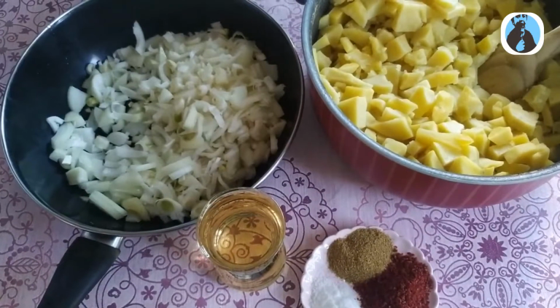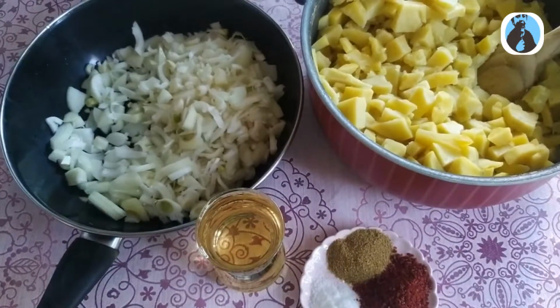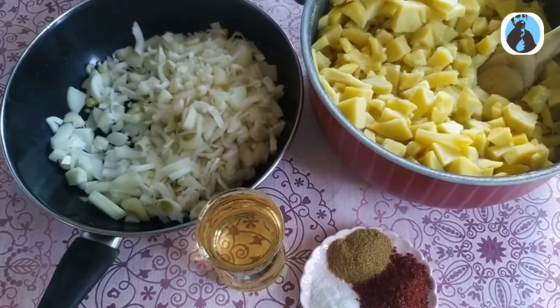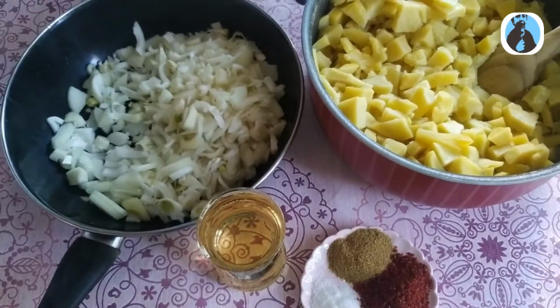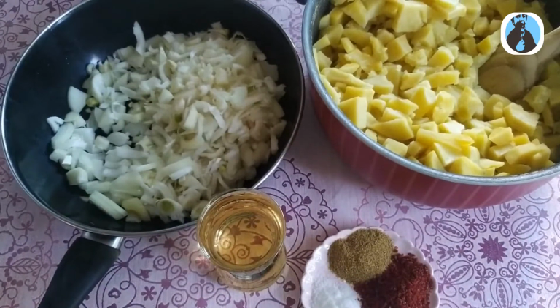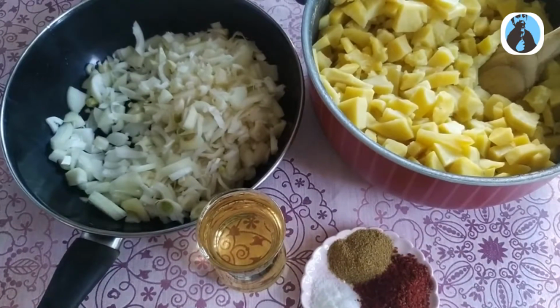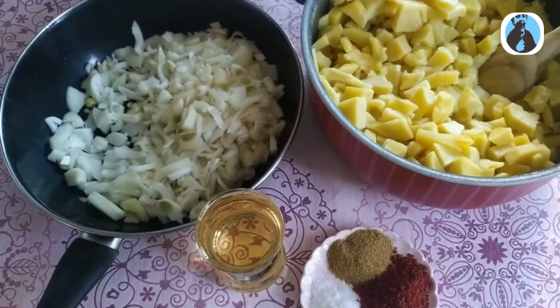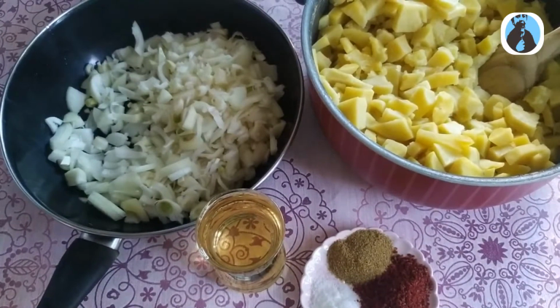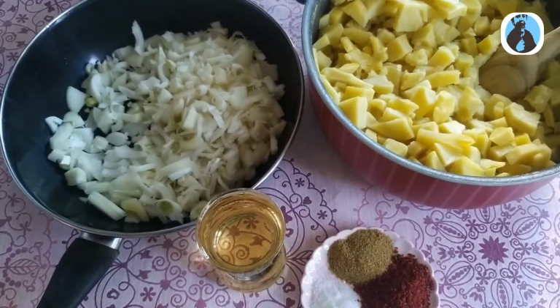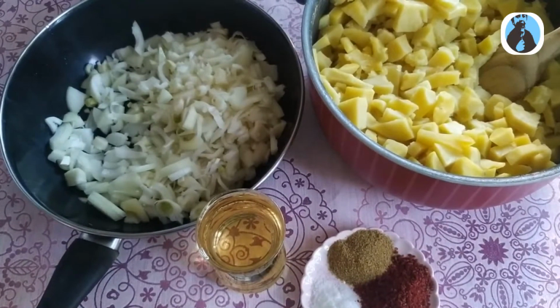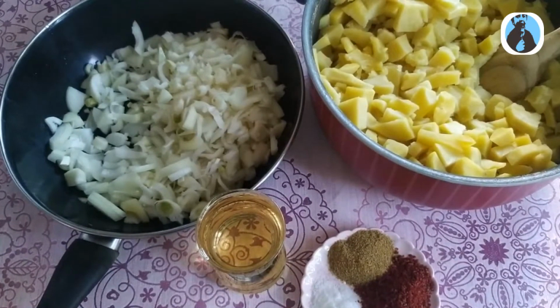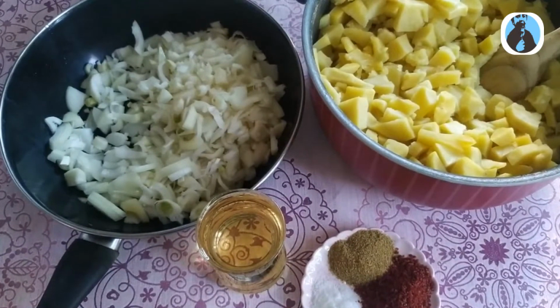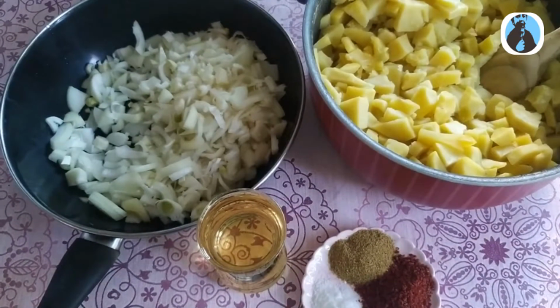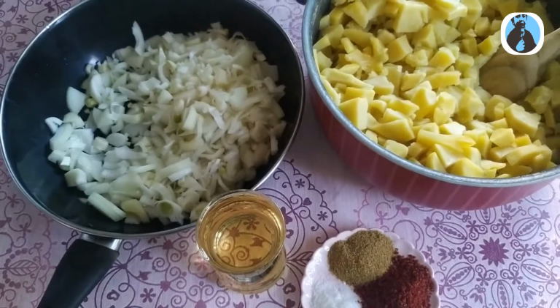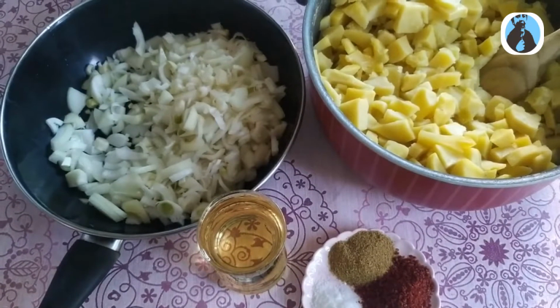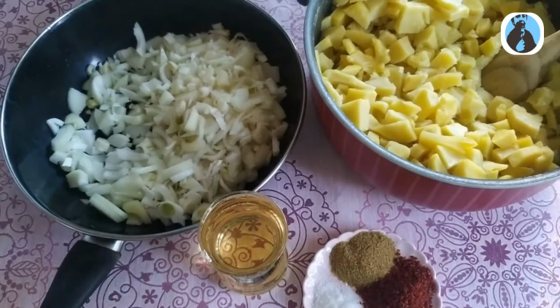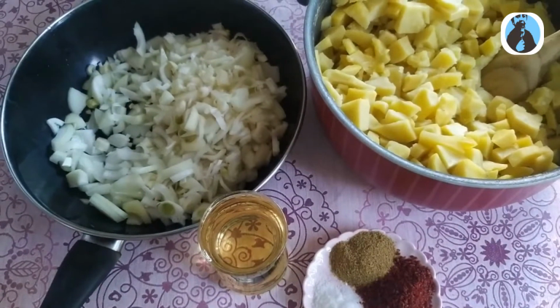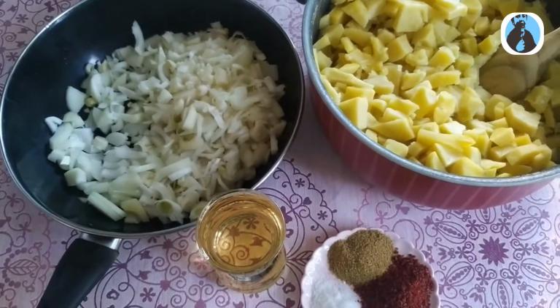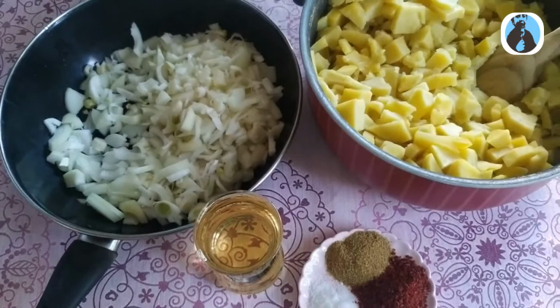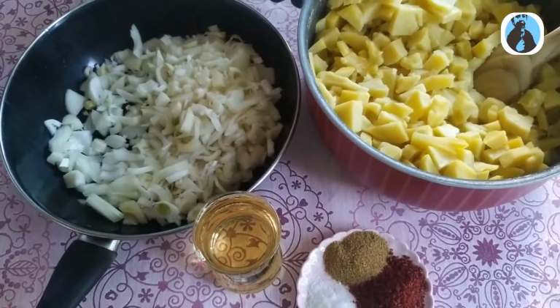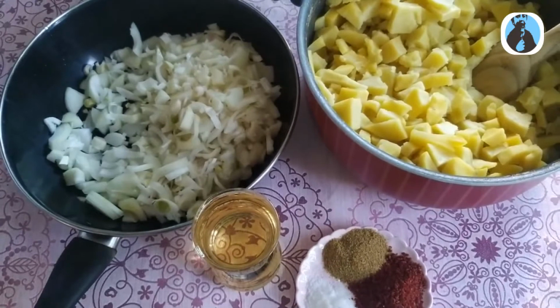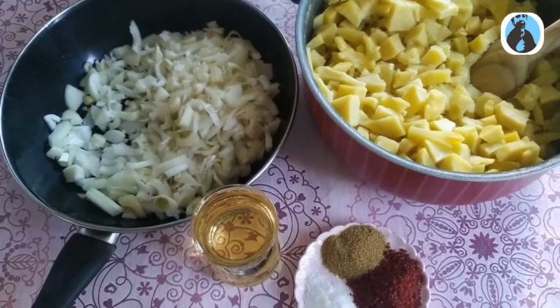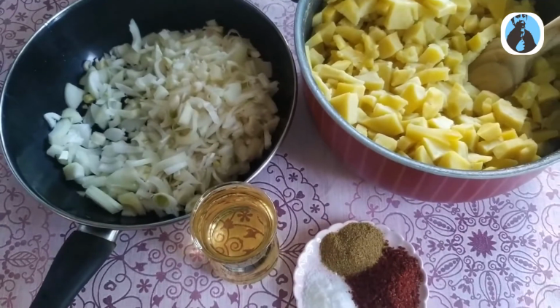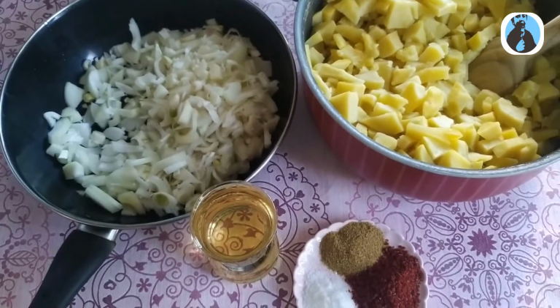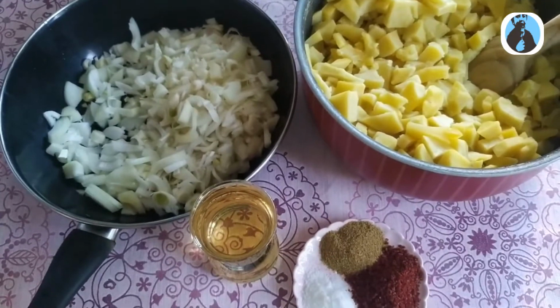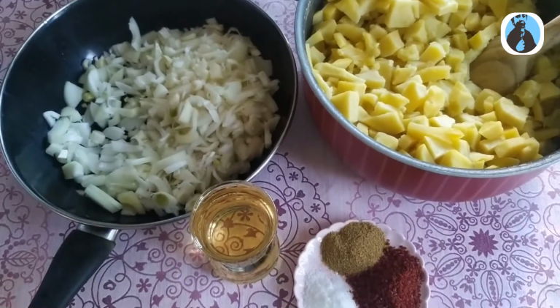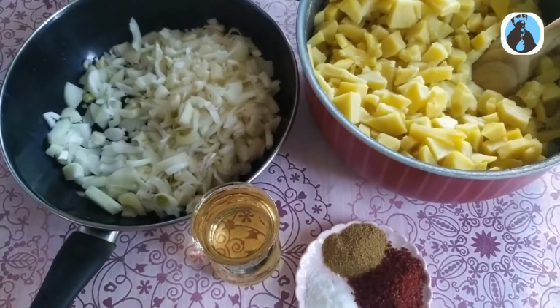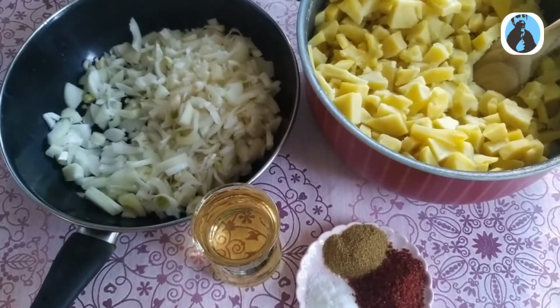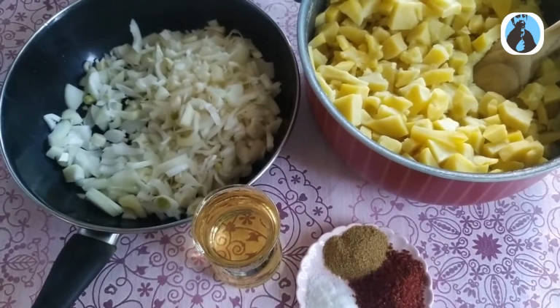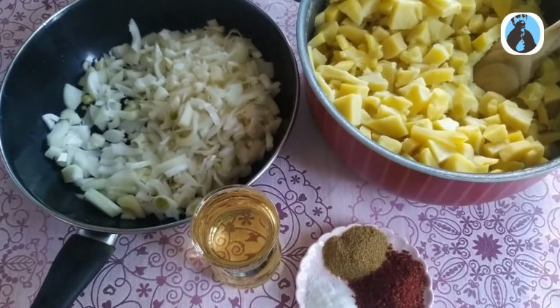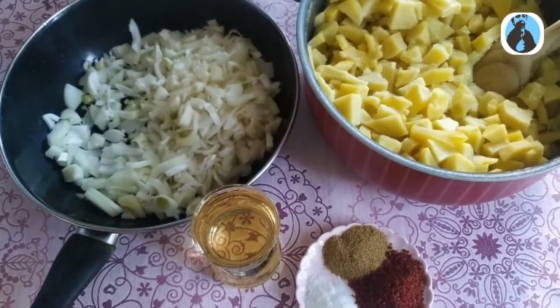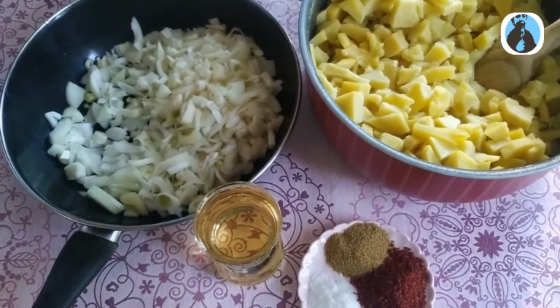Merhaba arkadaşlar. Kanalıma hoş geldiniz. Bugün gözleme yapacağız. Patatesli gözleme ve ıspanaklı gözleme yapacağız.